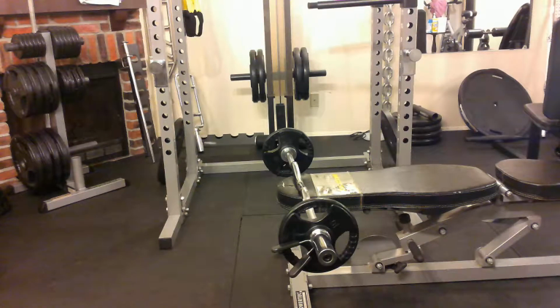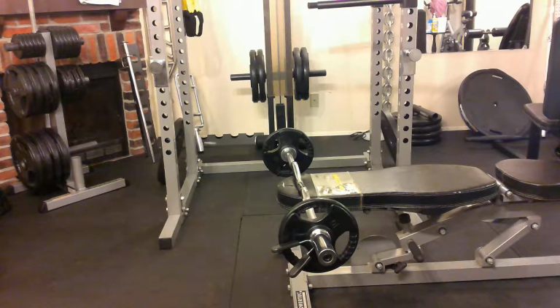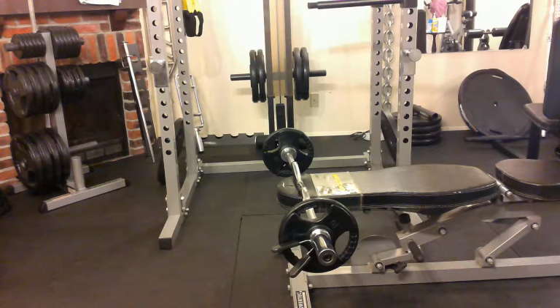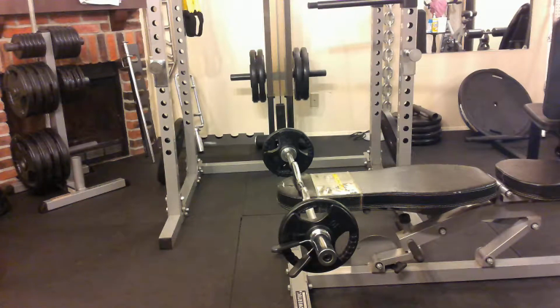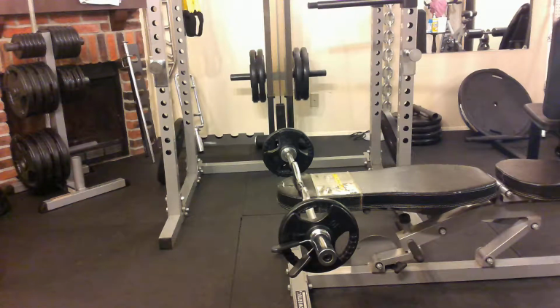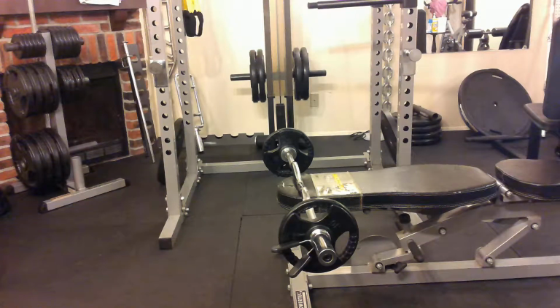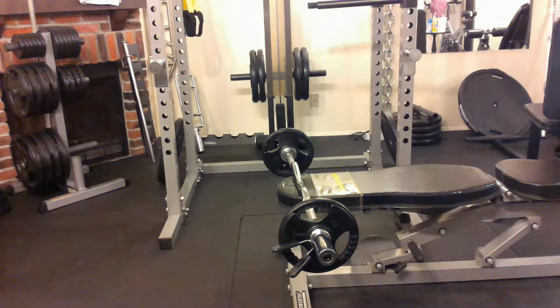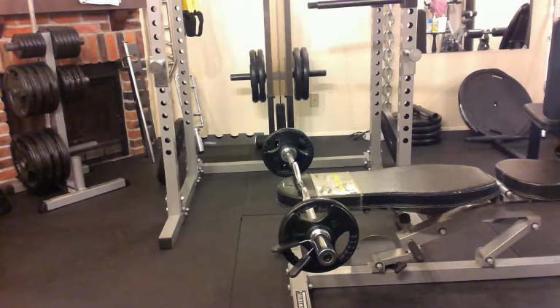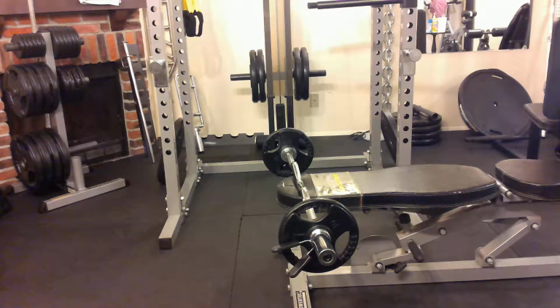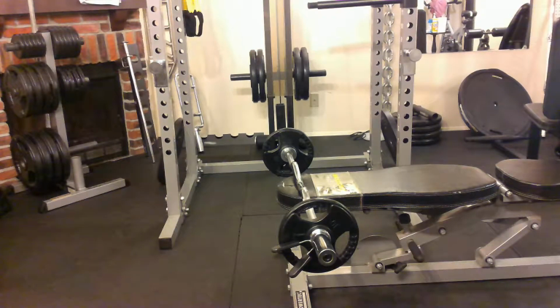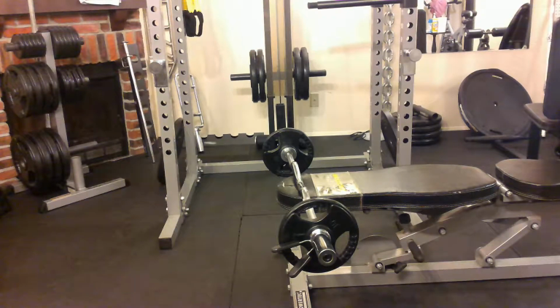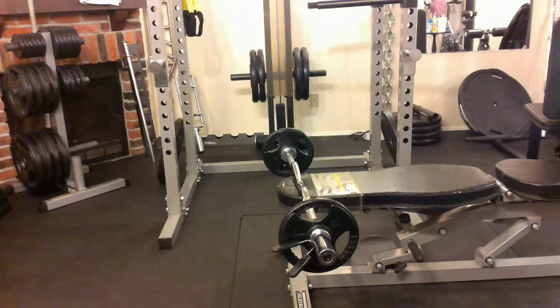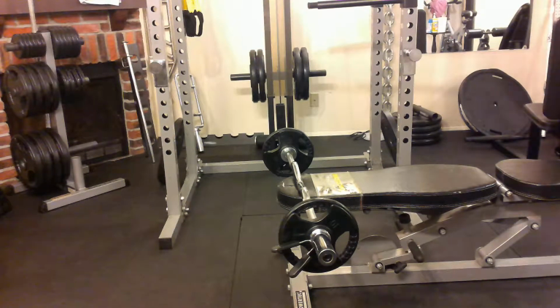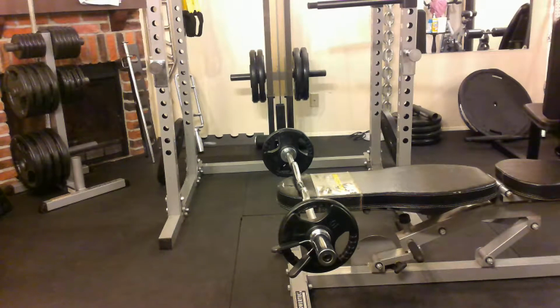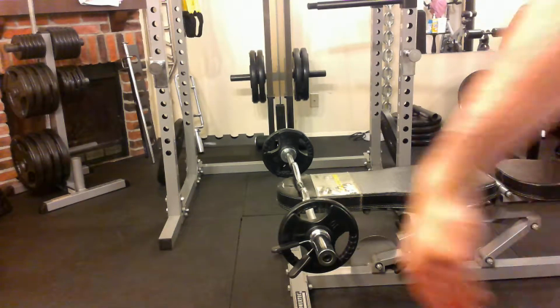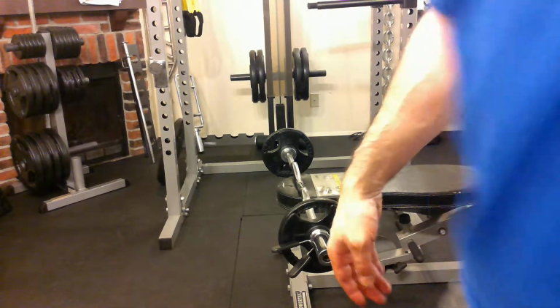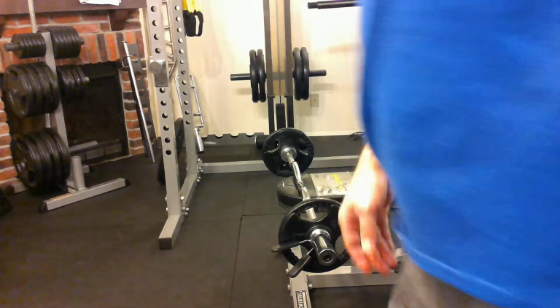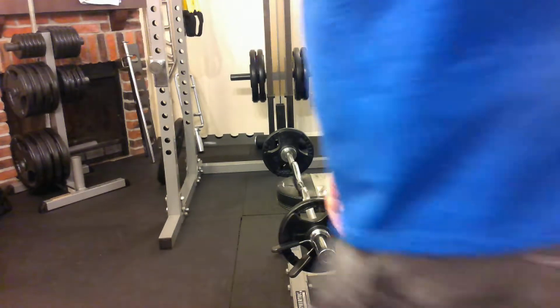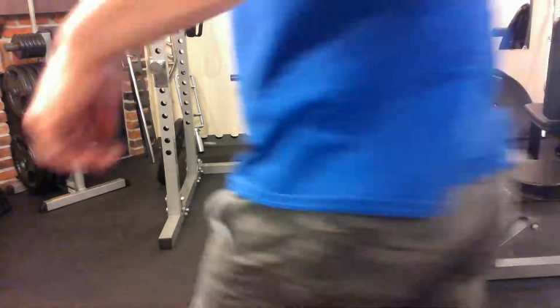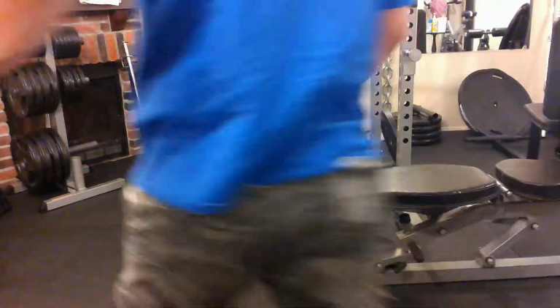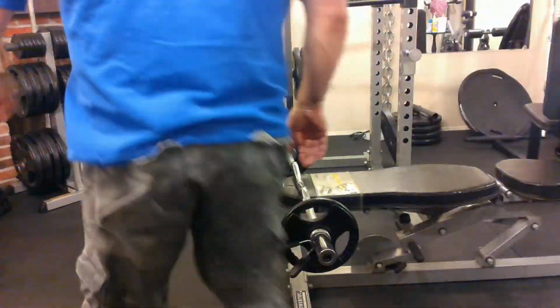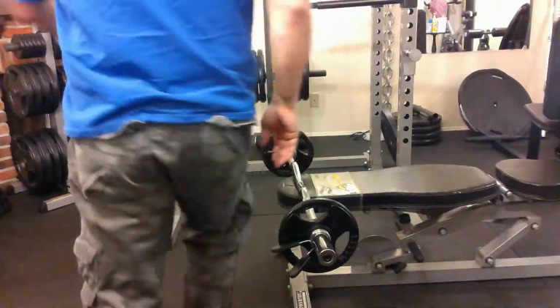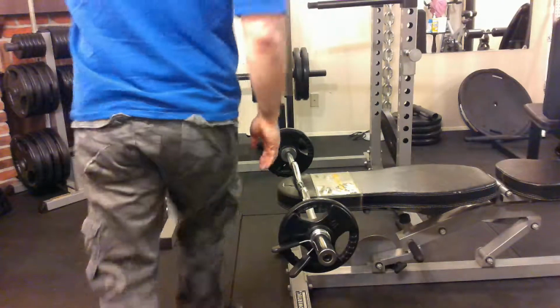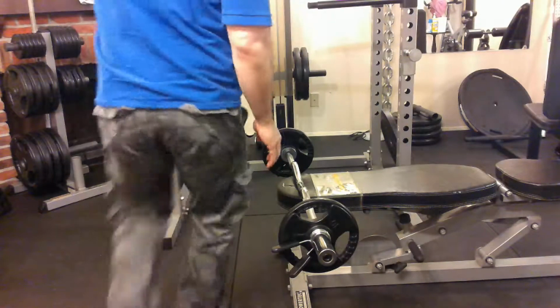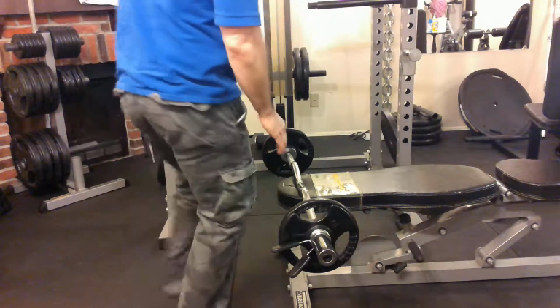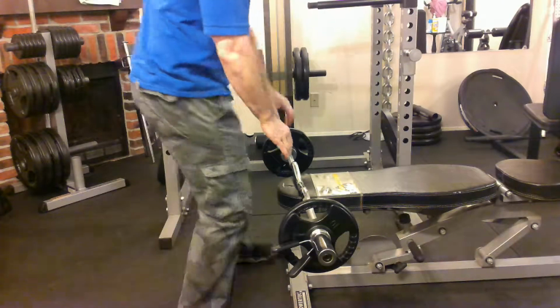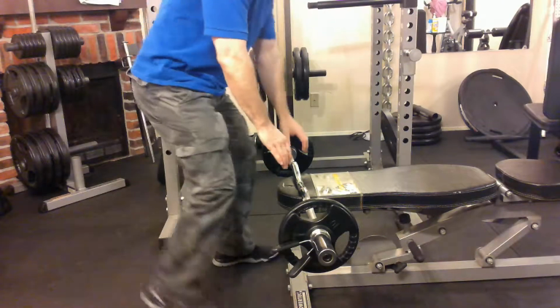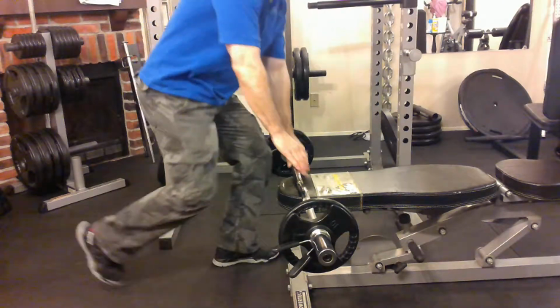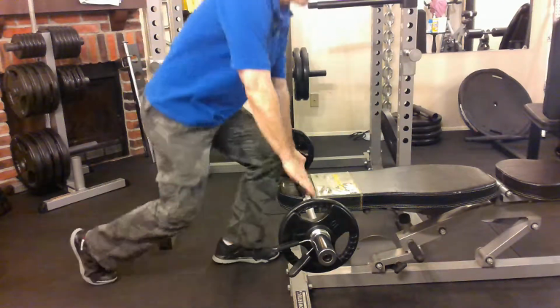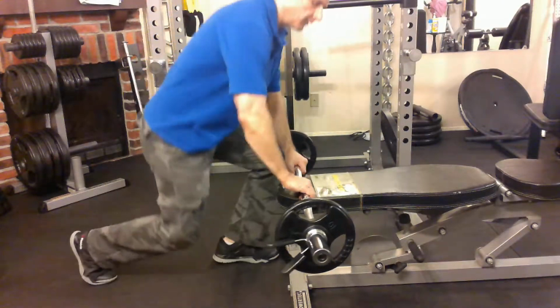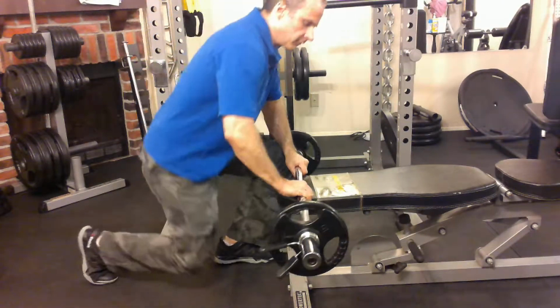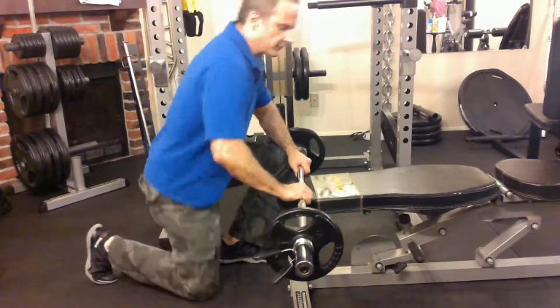Hey everybody, it's Mike here at Fit and 20. I want to talk to you about a great exercise called the skull crusher.